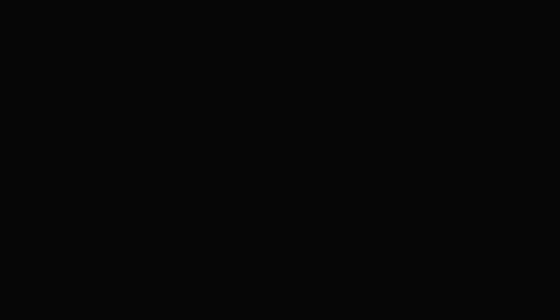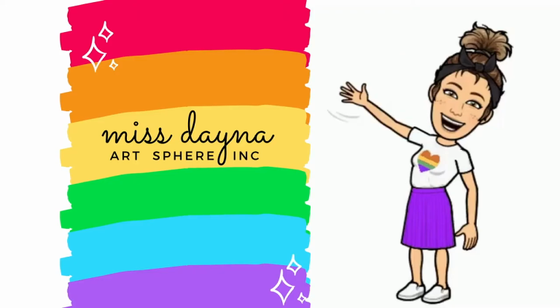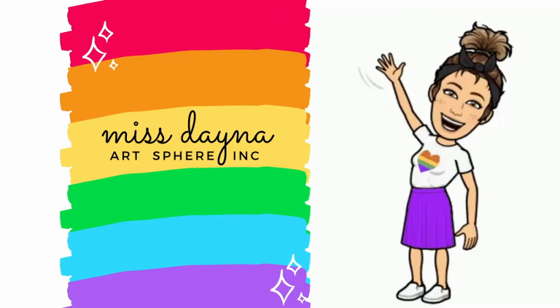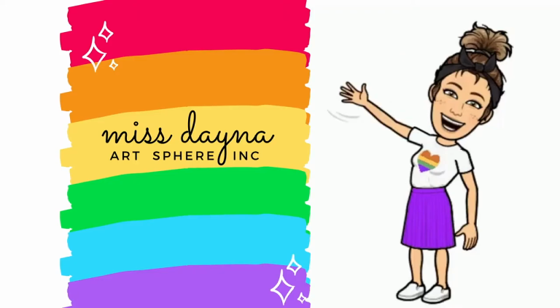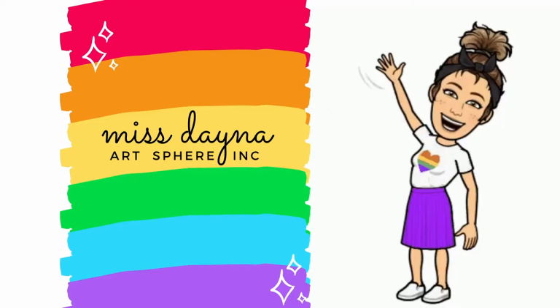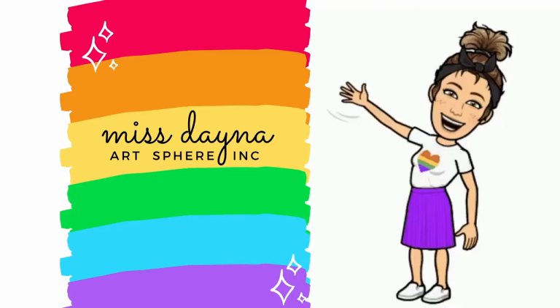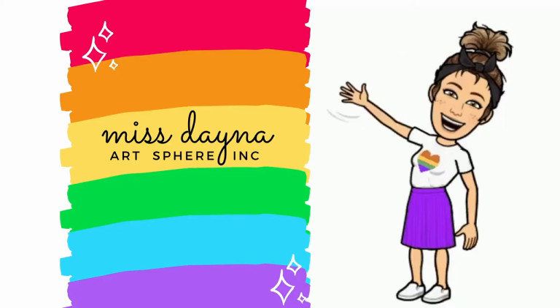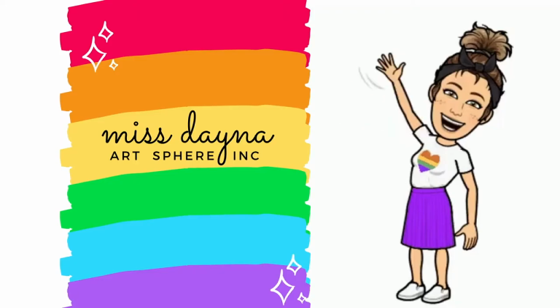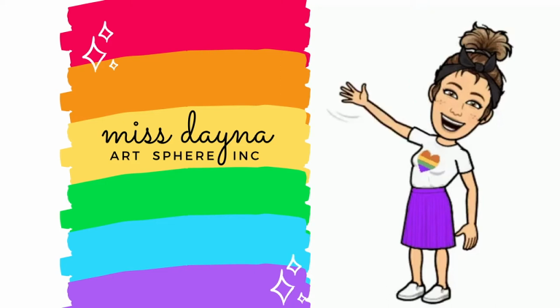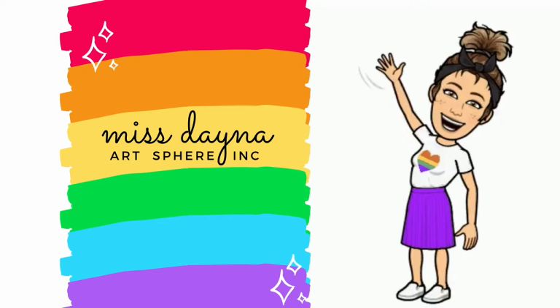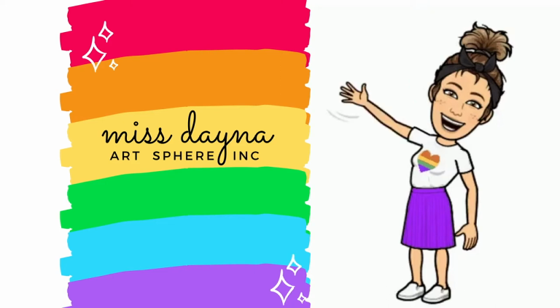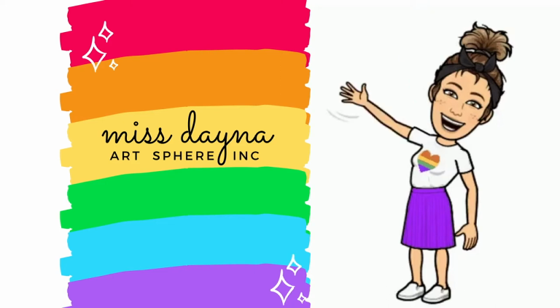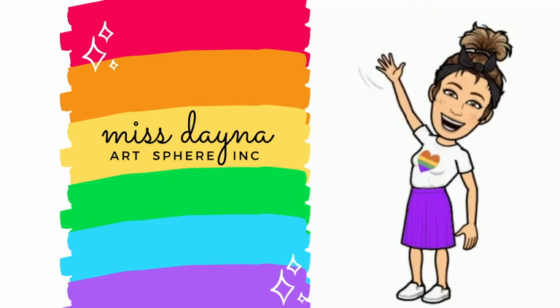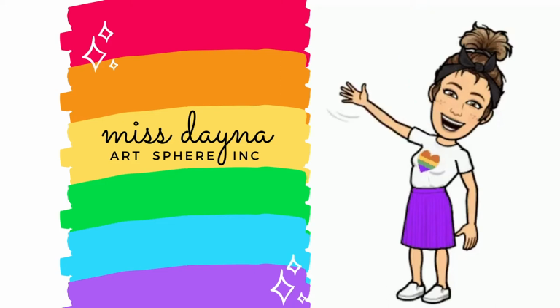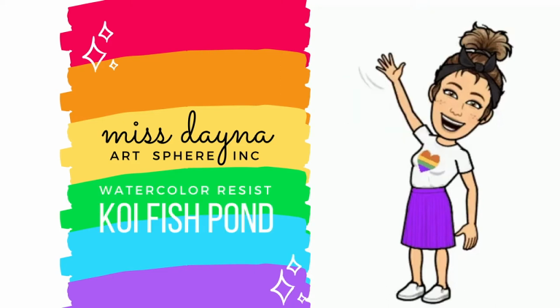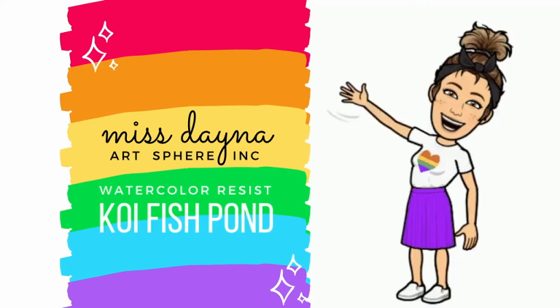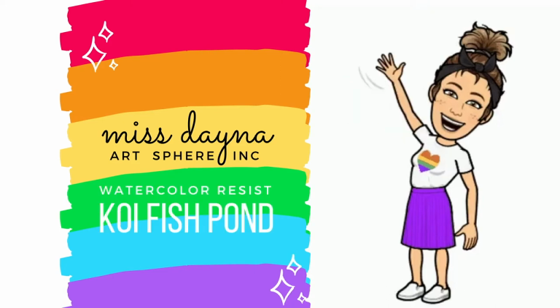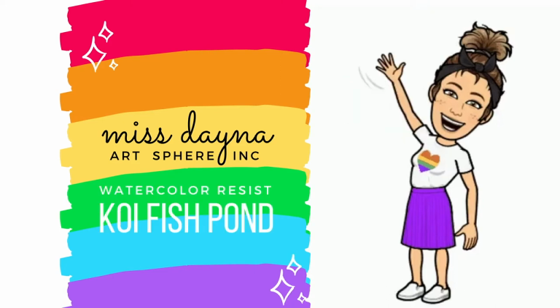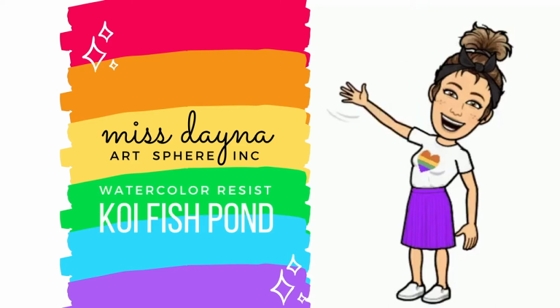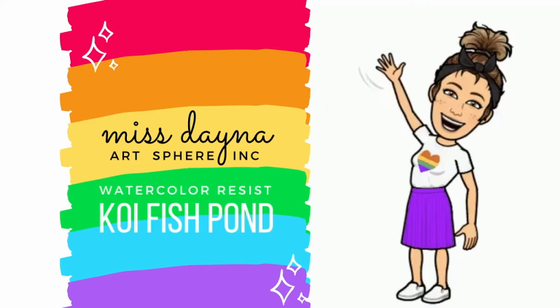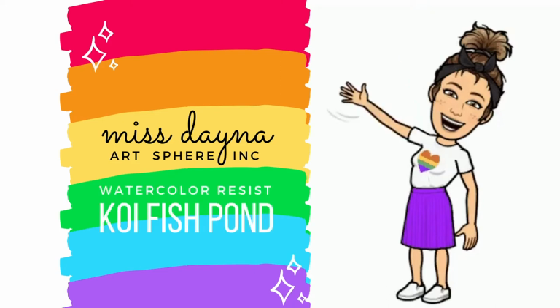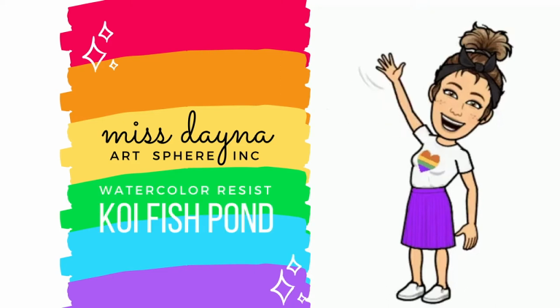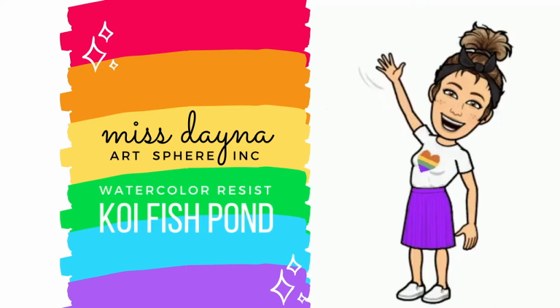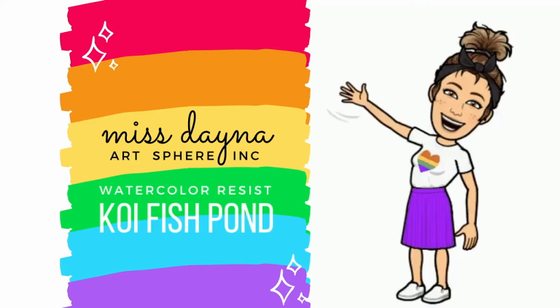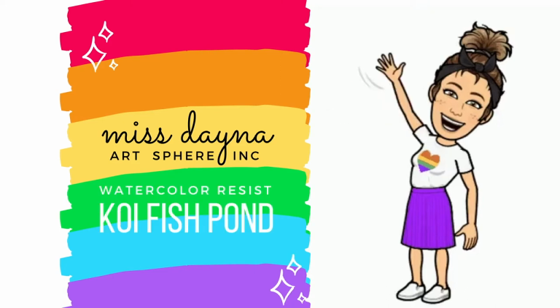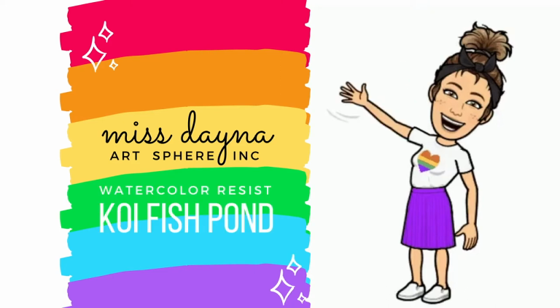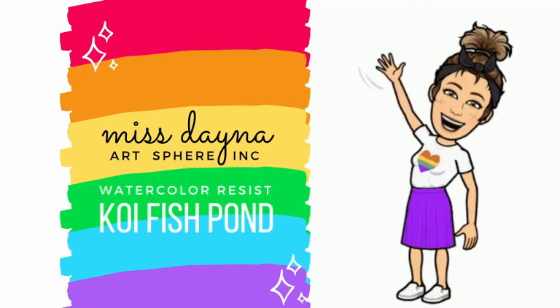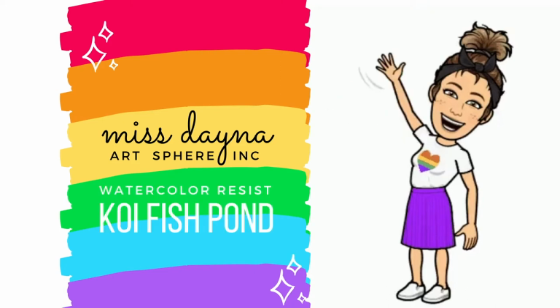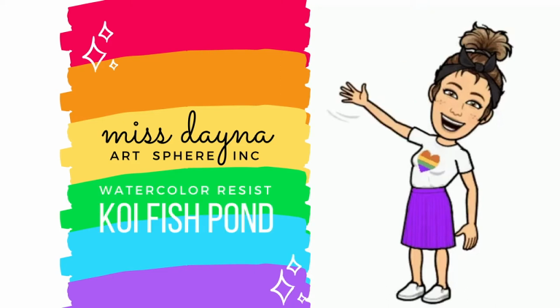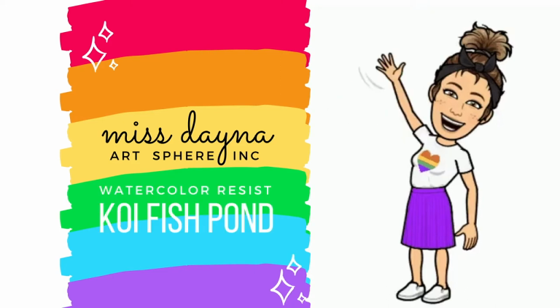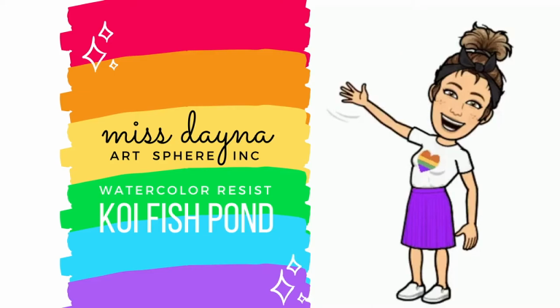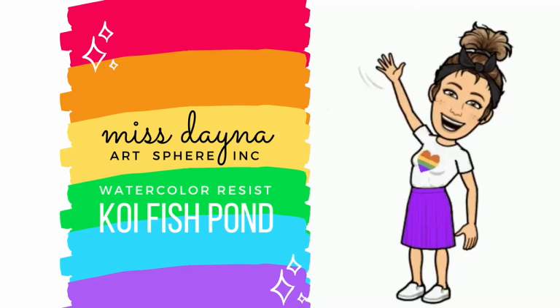Hi! I'm Miss Dana and I'm with Artsphere Inc. Today we're going to learn how to create a watercolor resist koi fish pond.